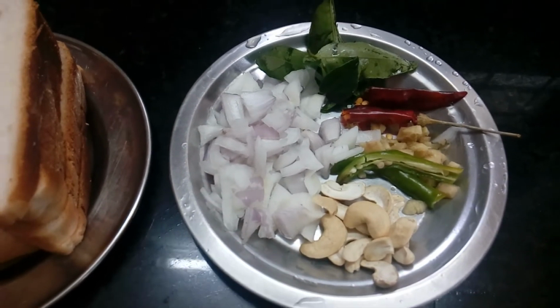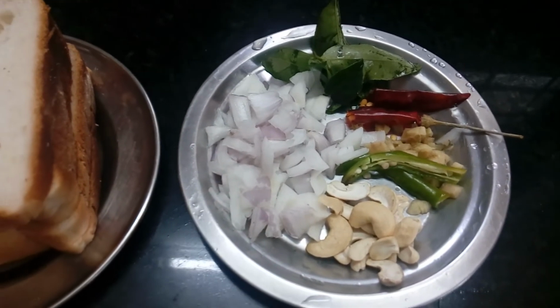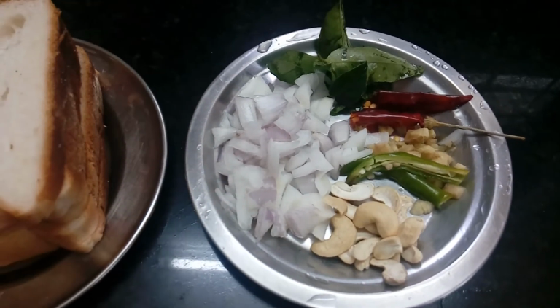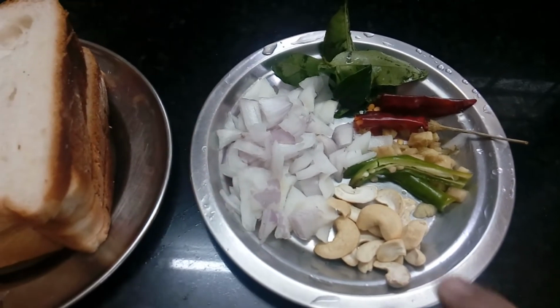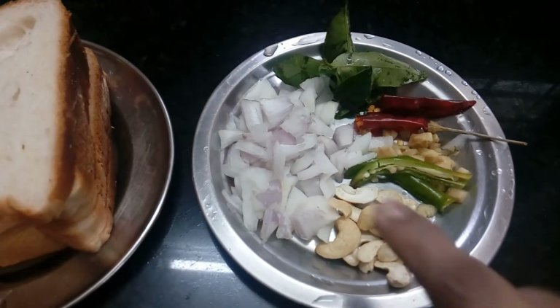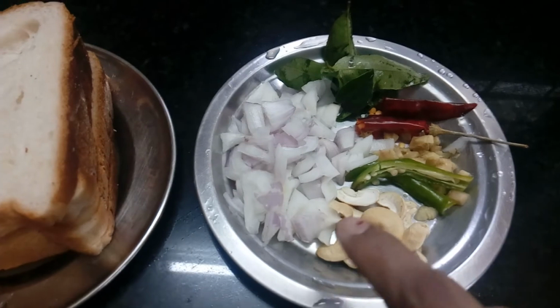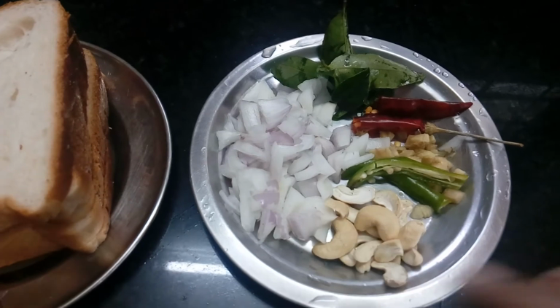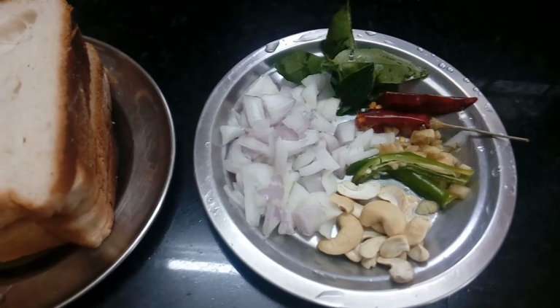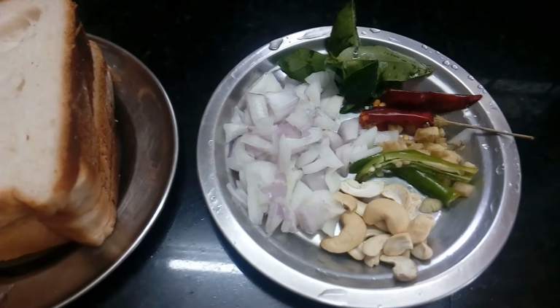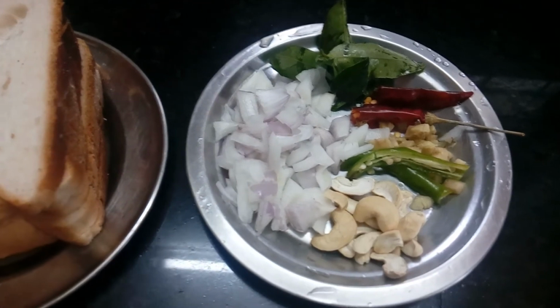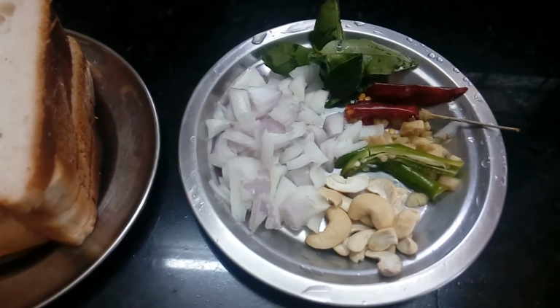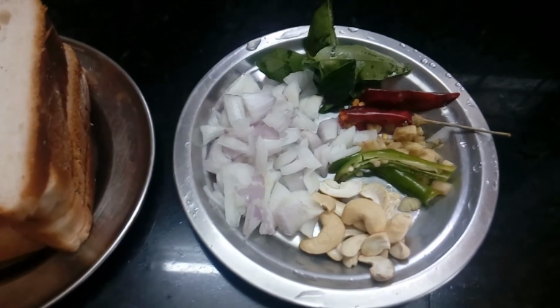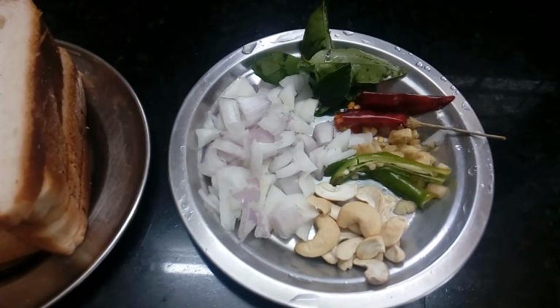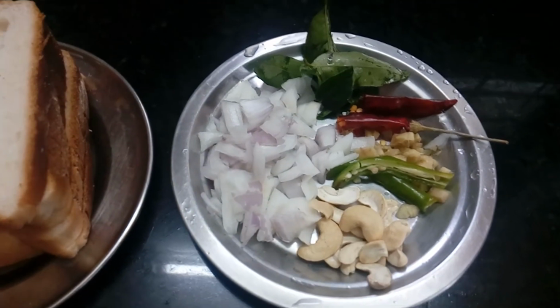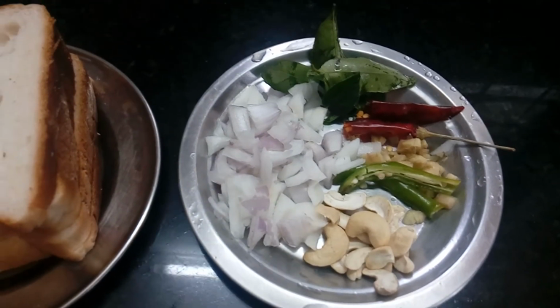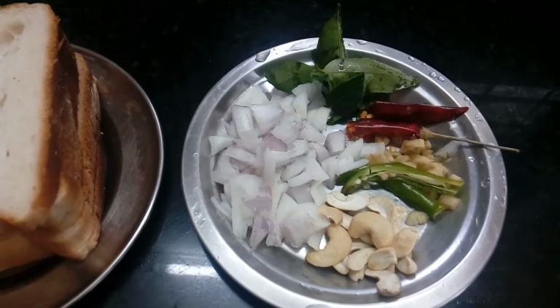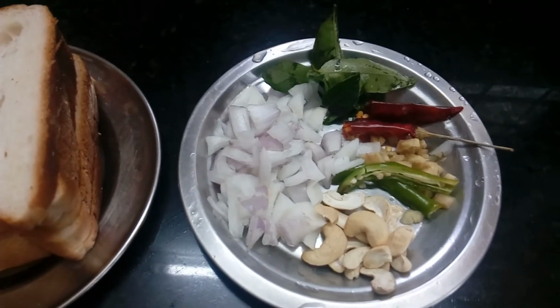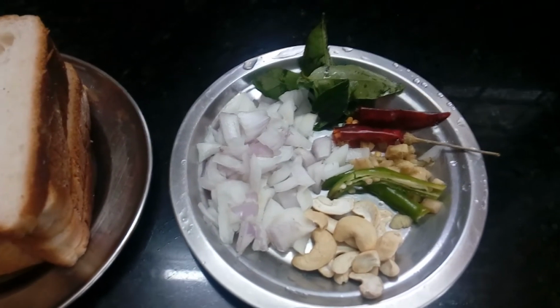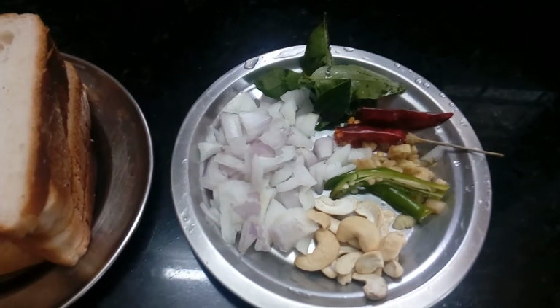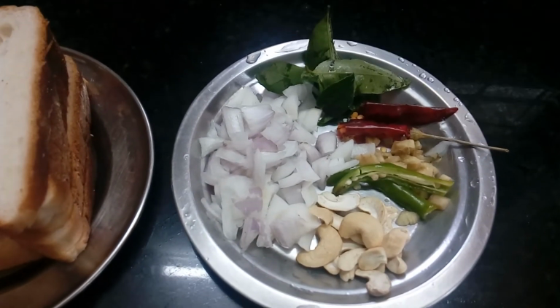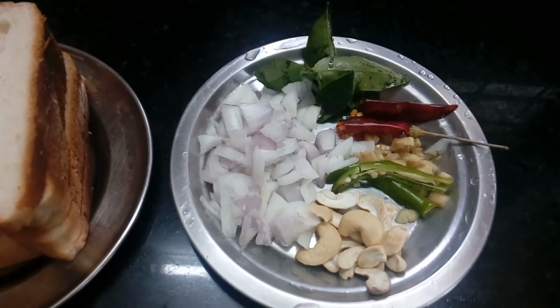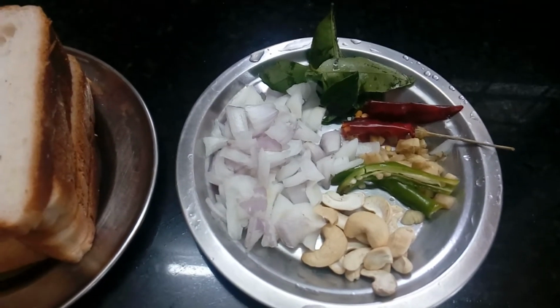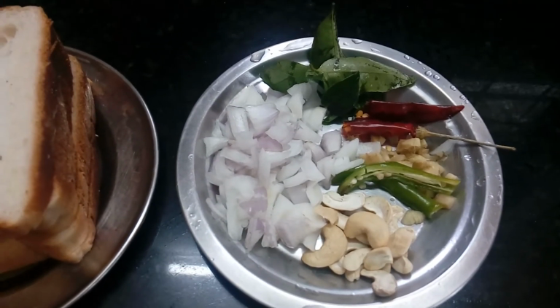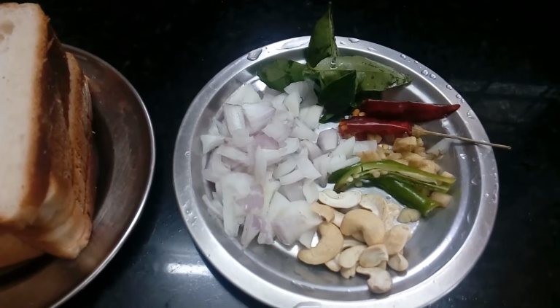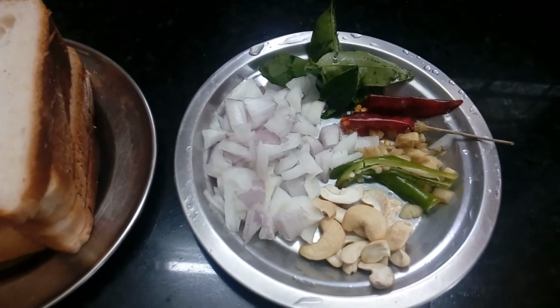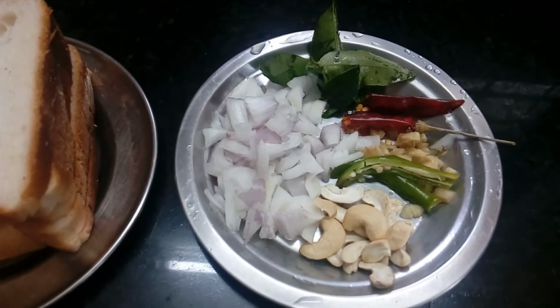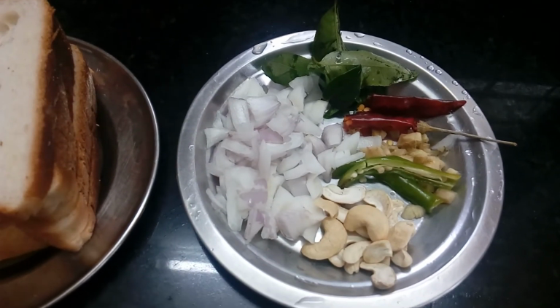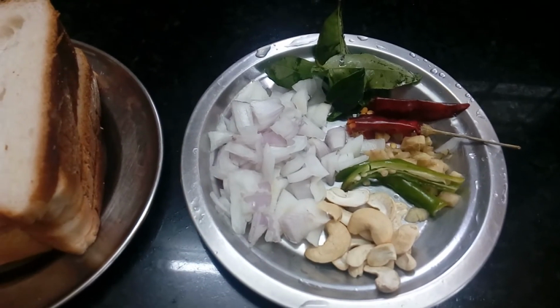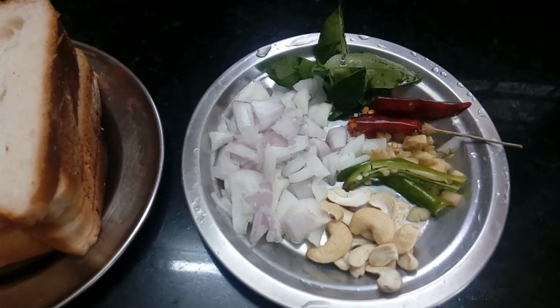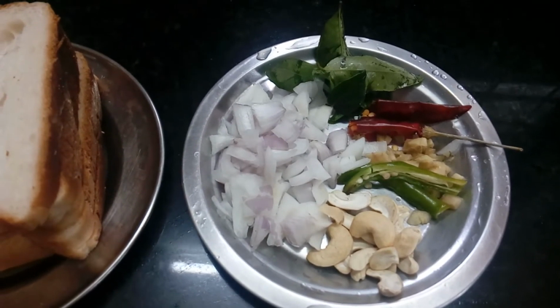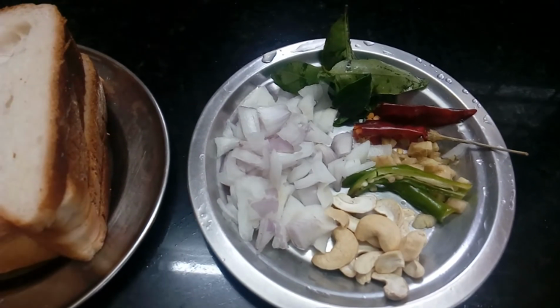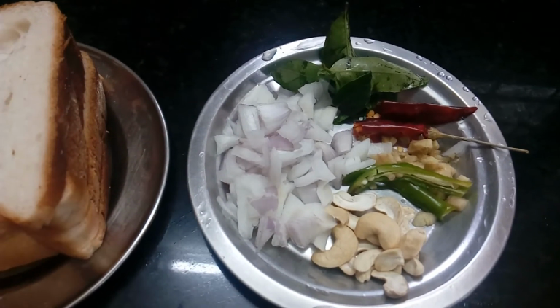Now I will add a little amount of vegetables. I will add carrots, beans, green peas, etc.